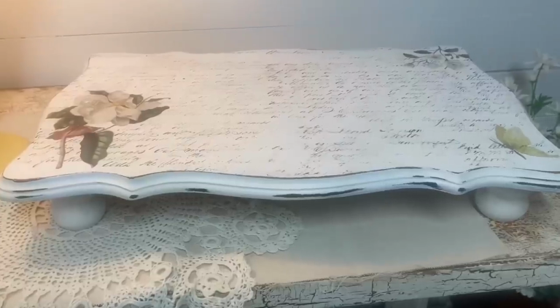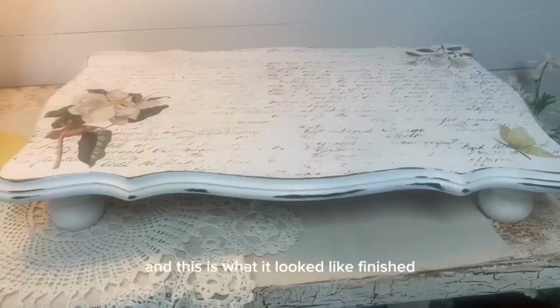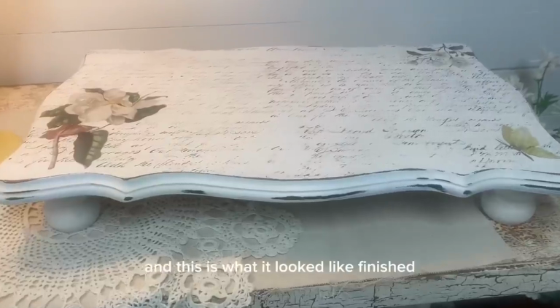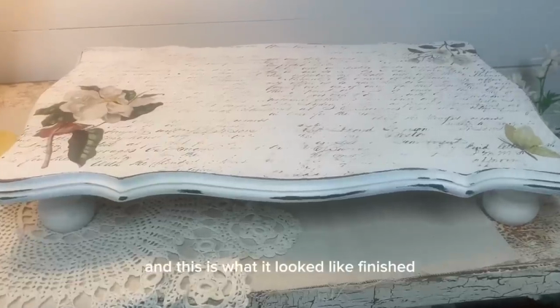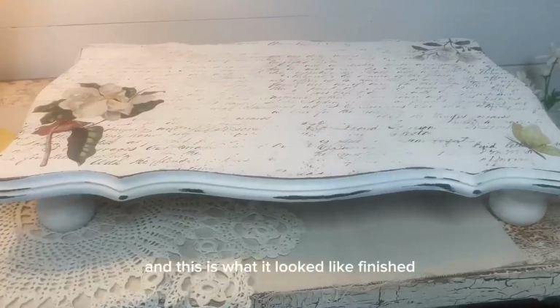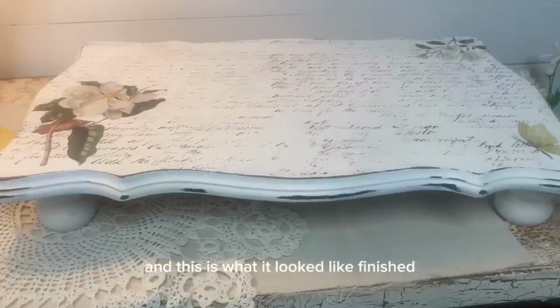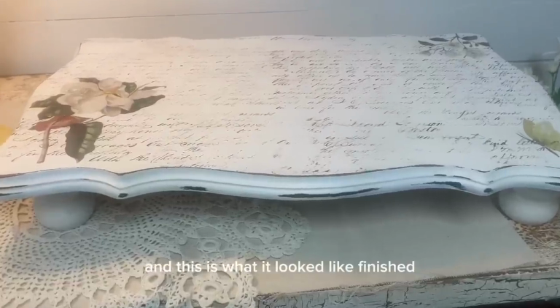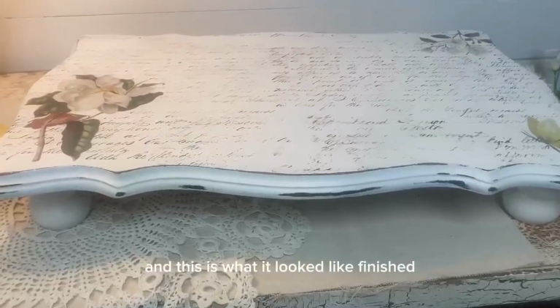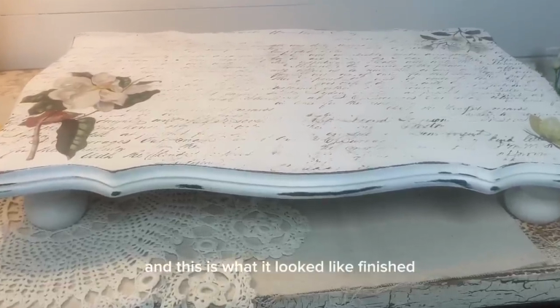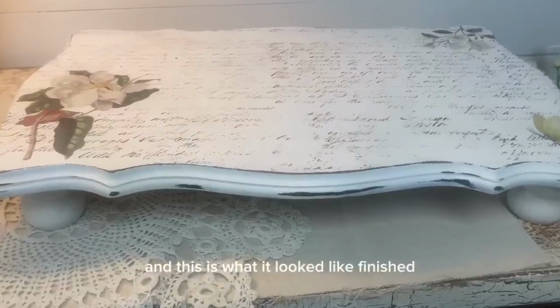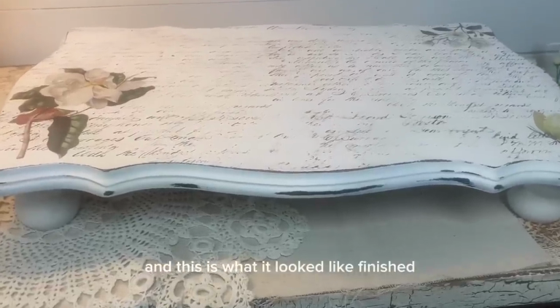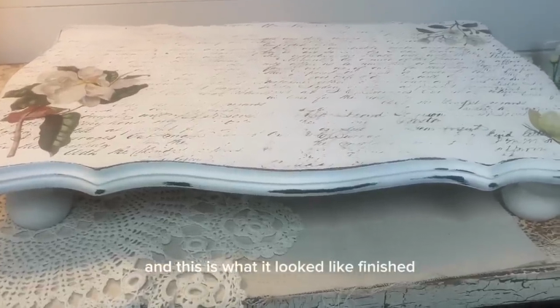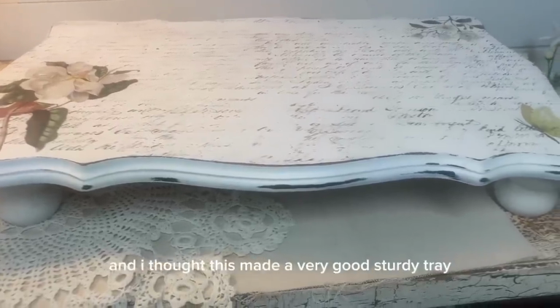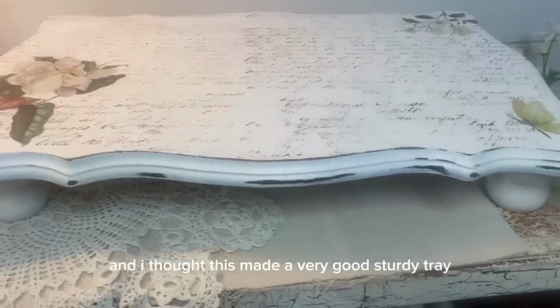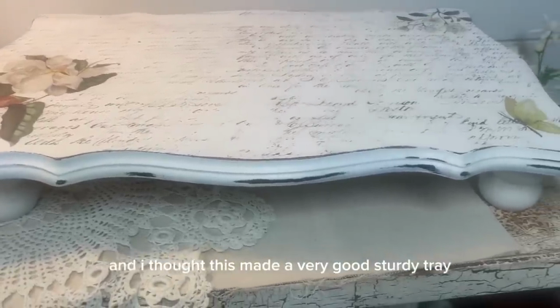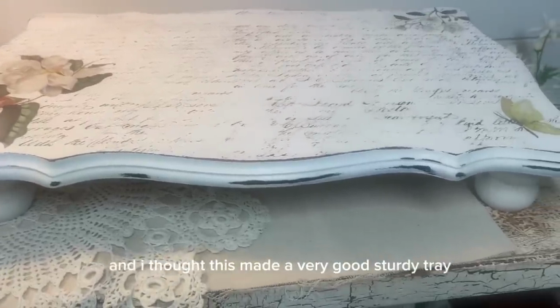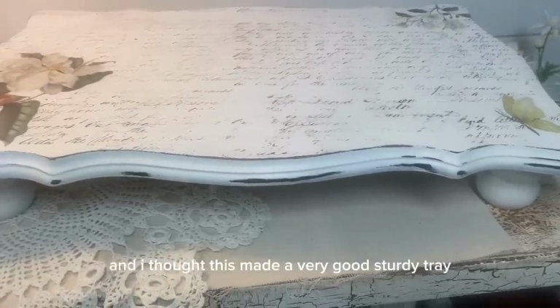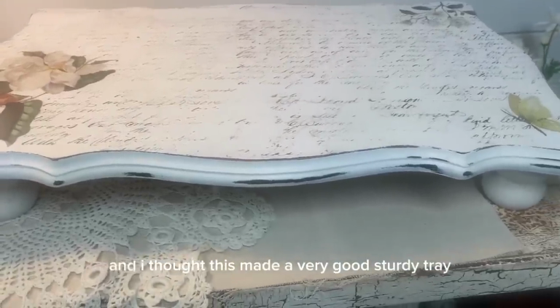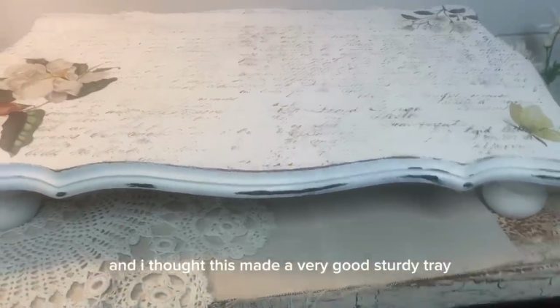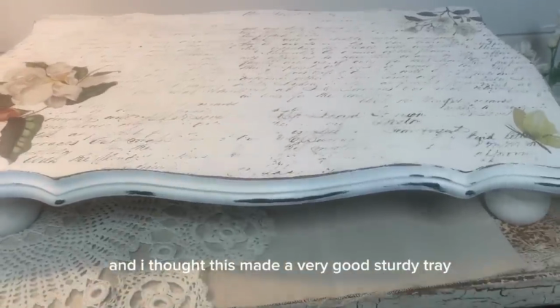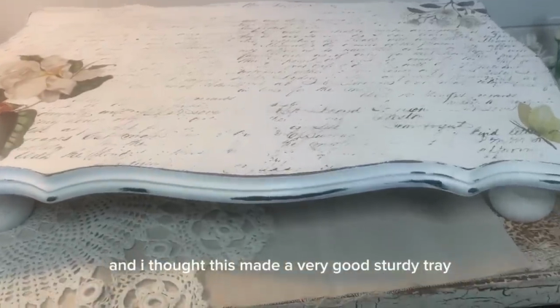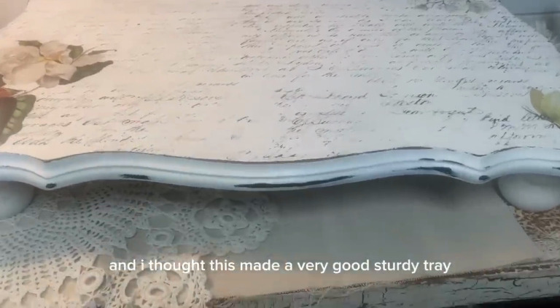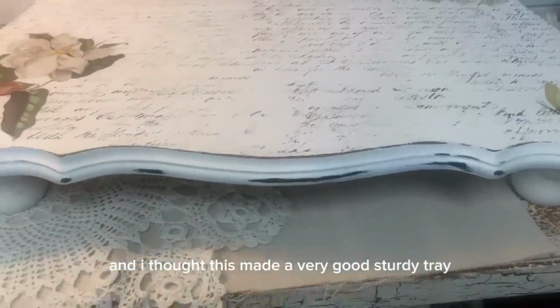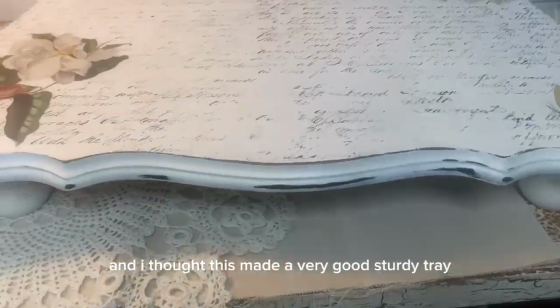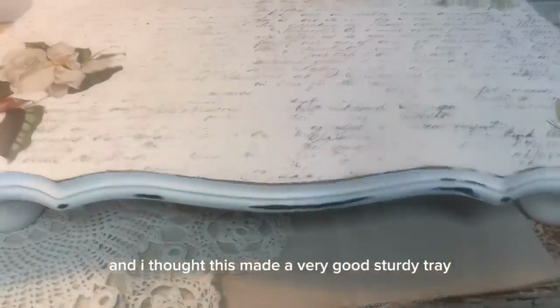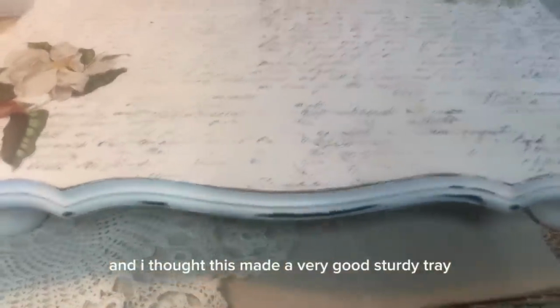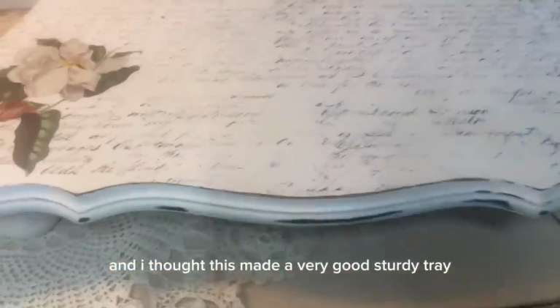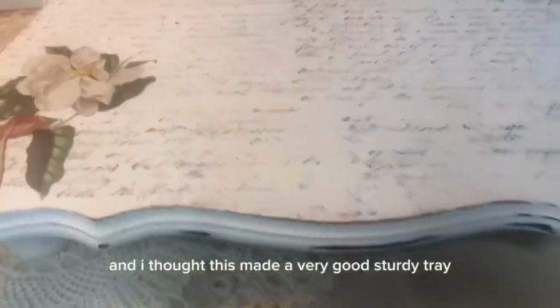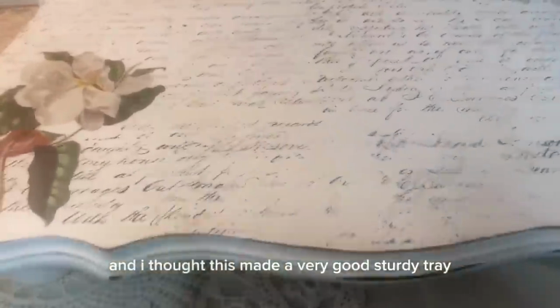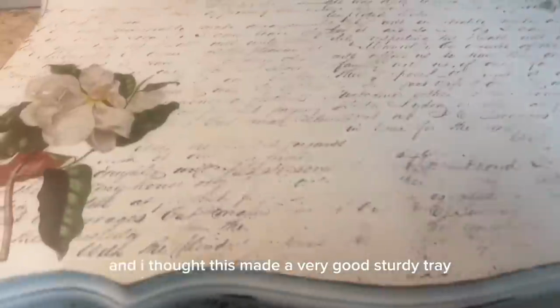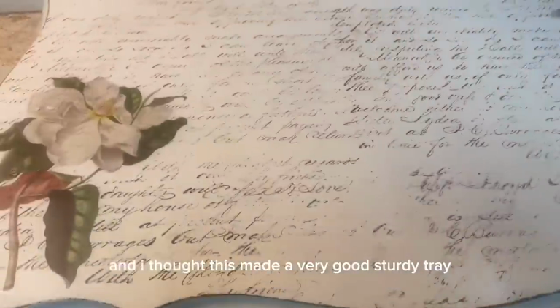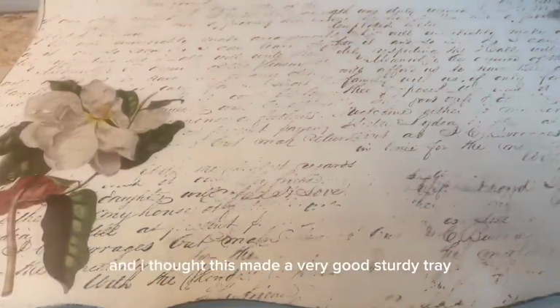And this is what it looked like finished. And I thought this made a very good sturdy tray.